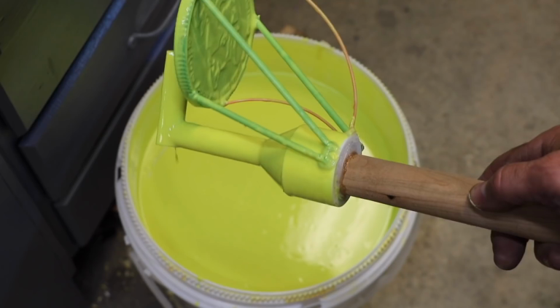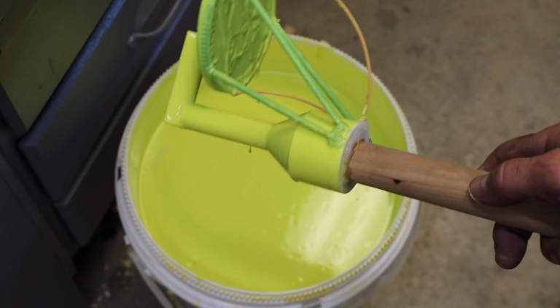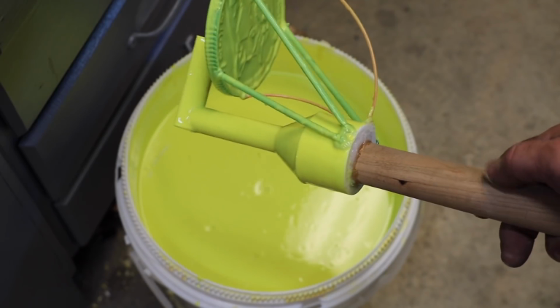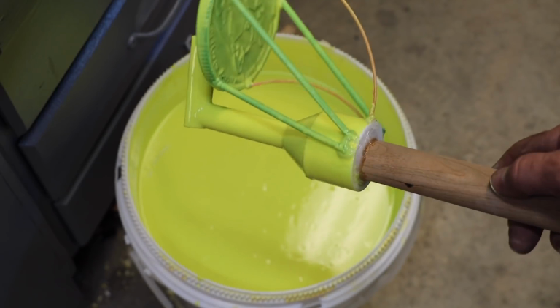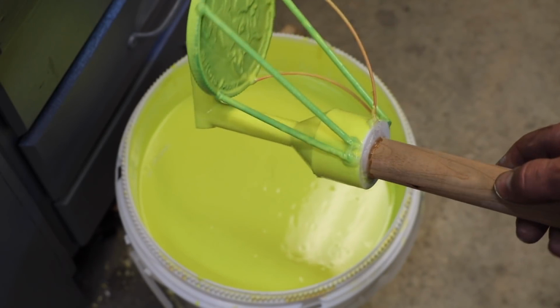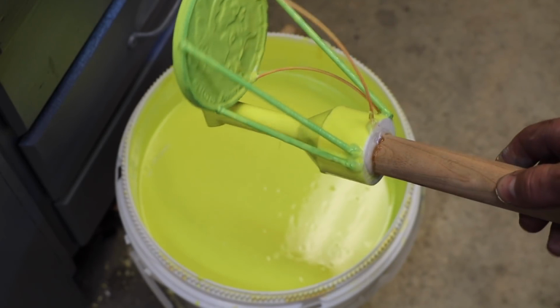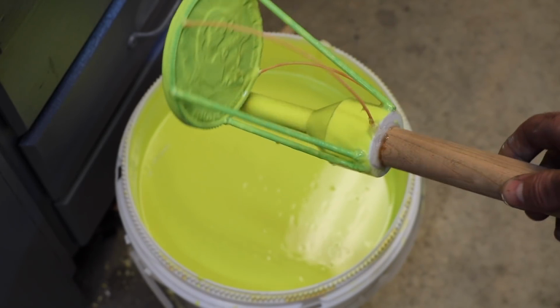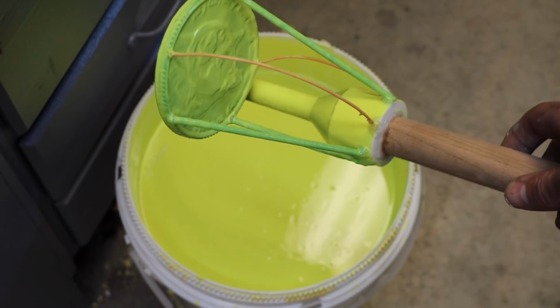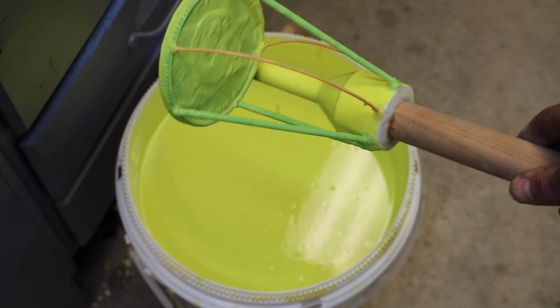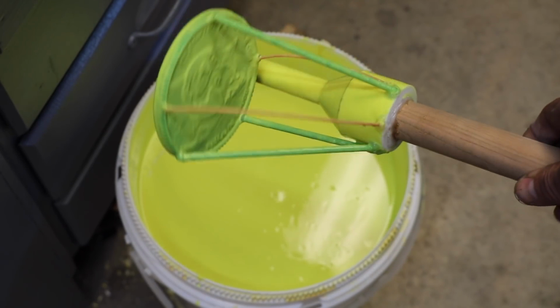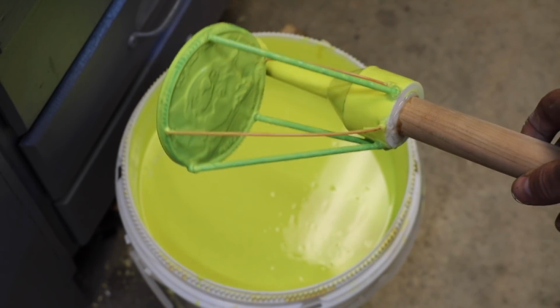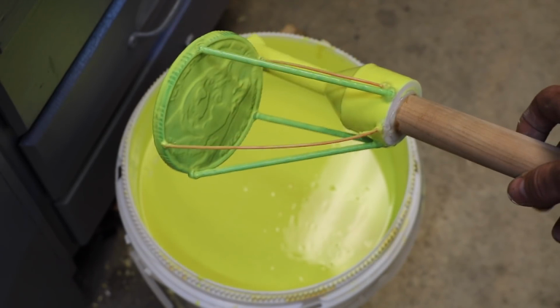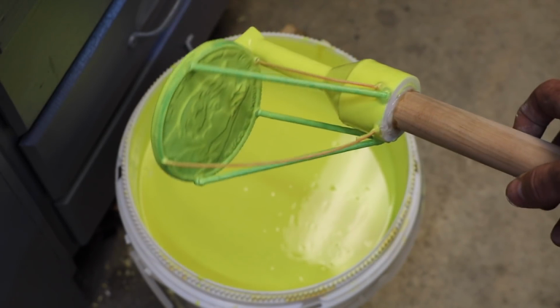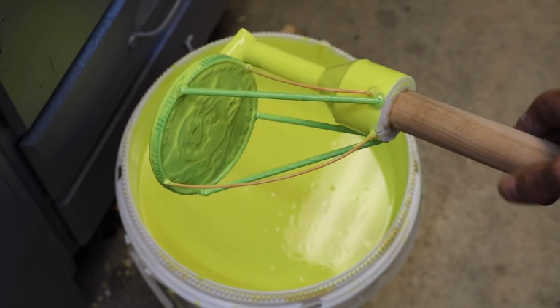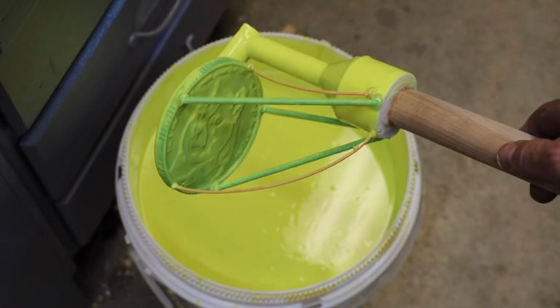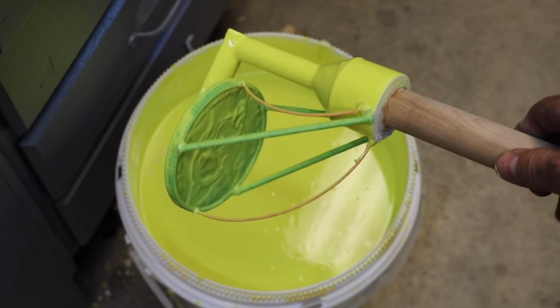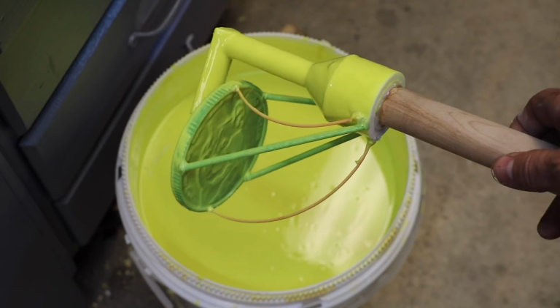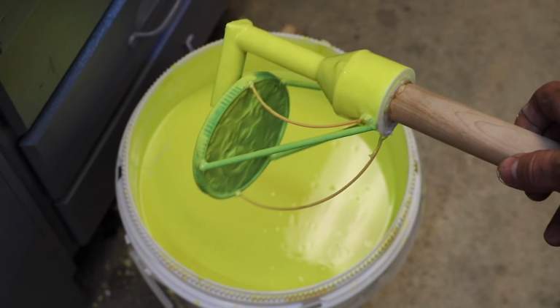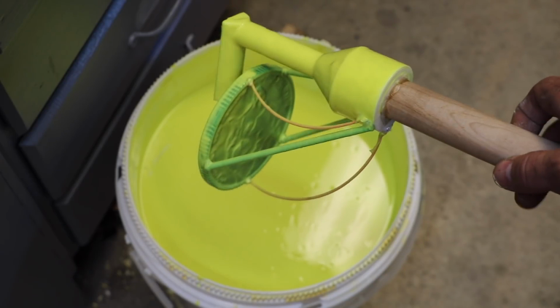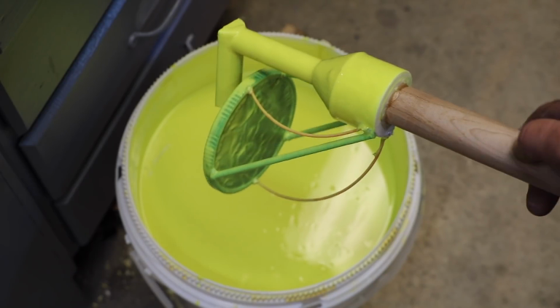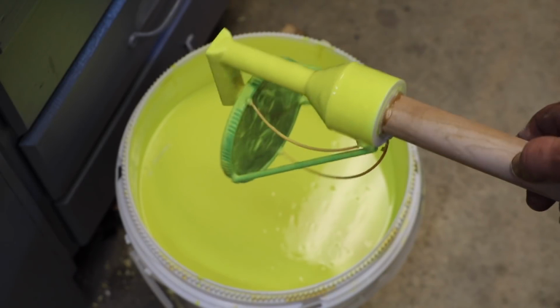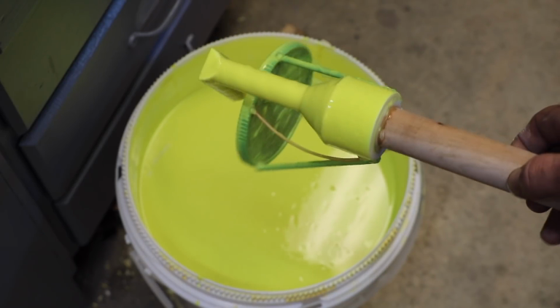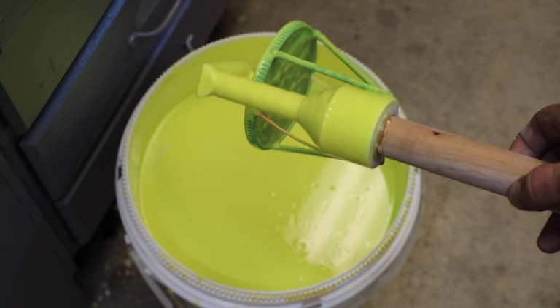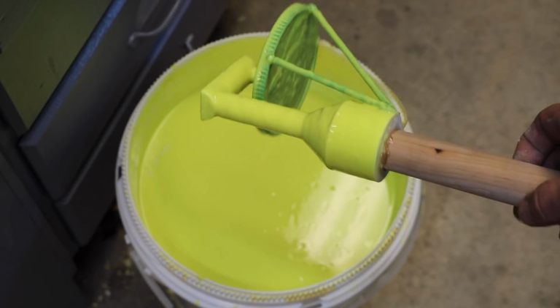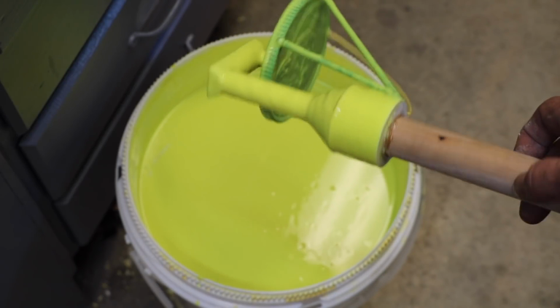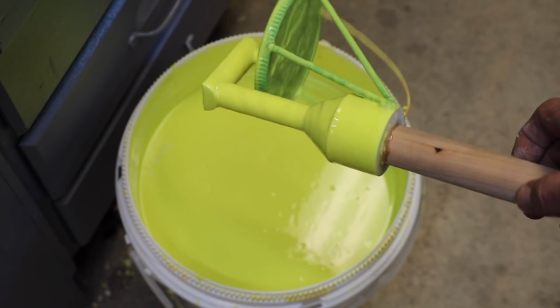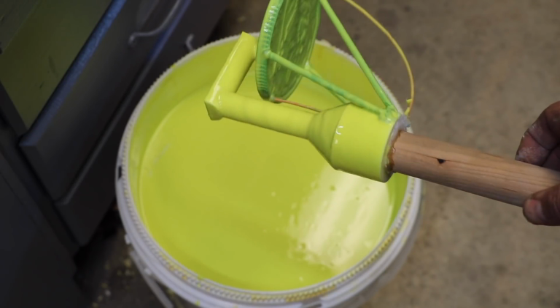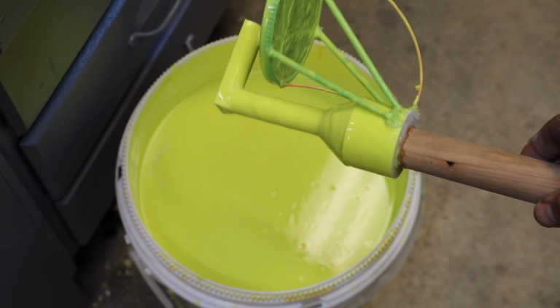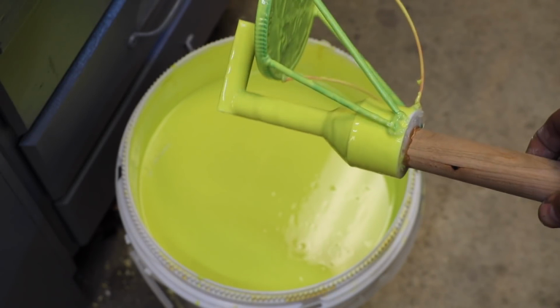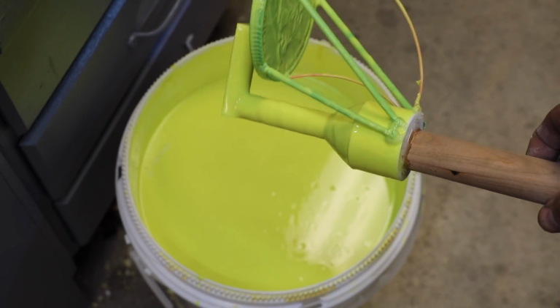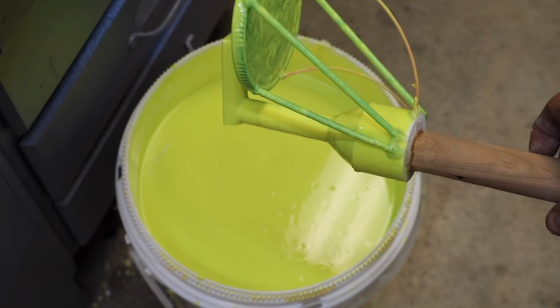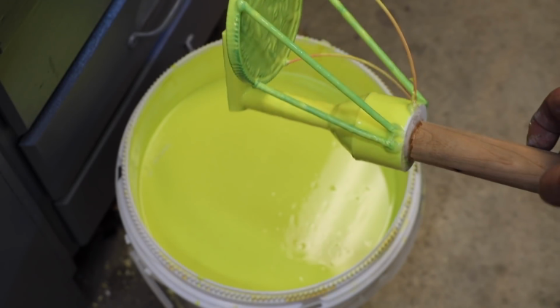Here you can see the setup. I've got a pour funnel, the sprue, and then the mold will fill from the bottom up with plenty of vents.